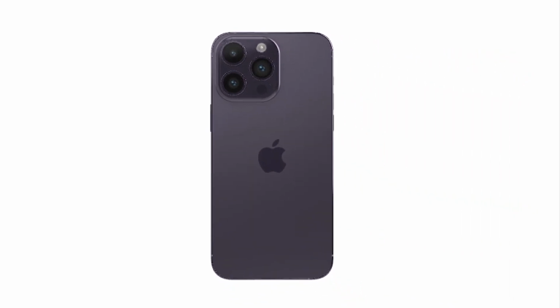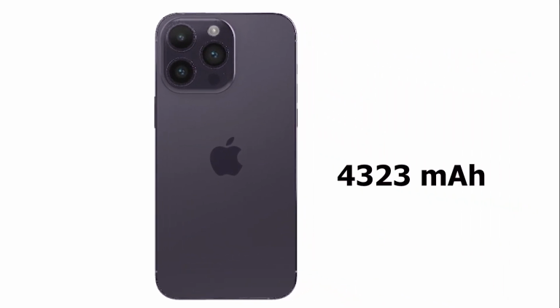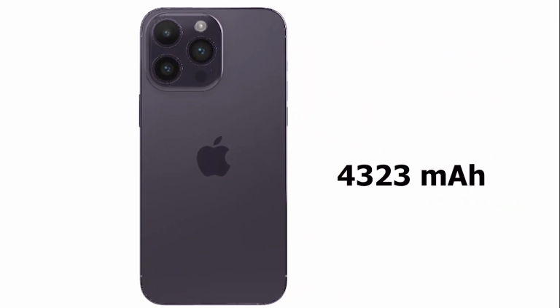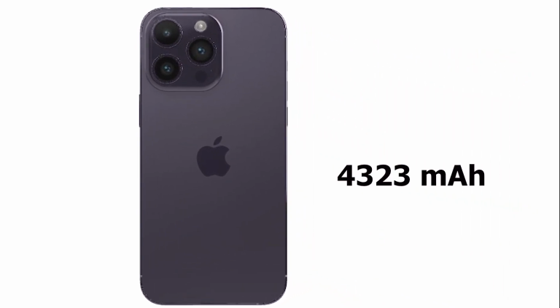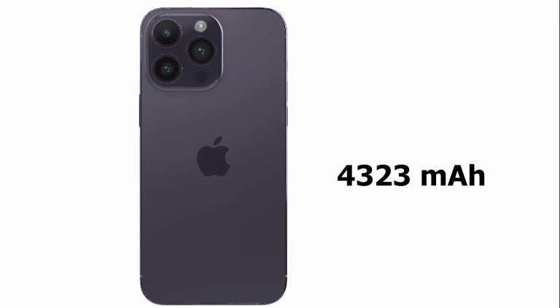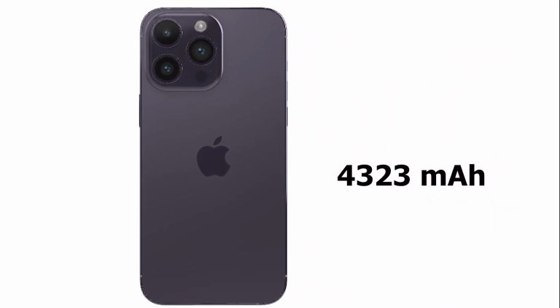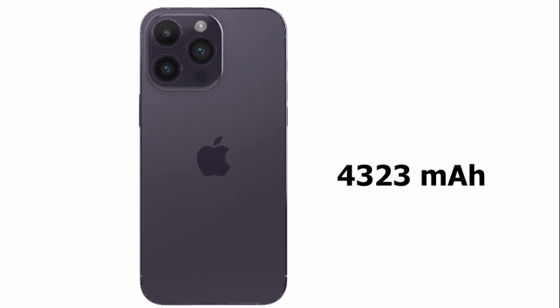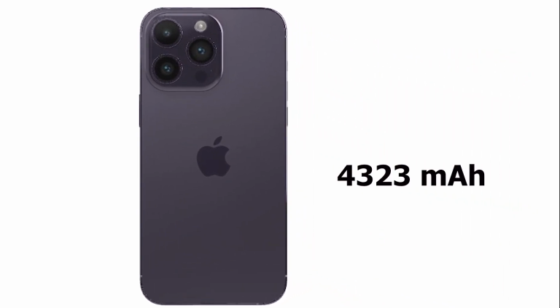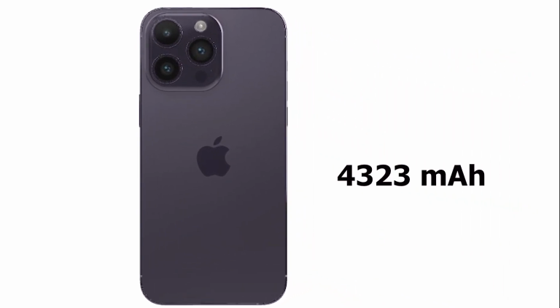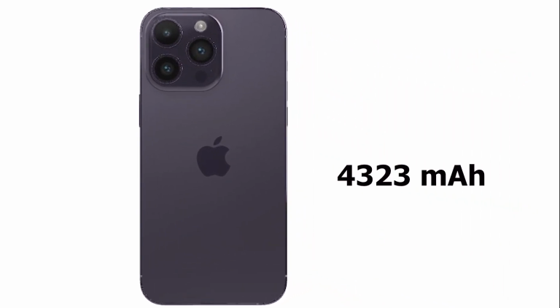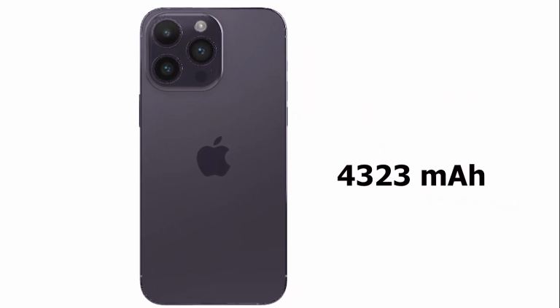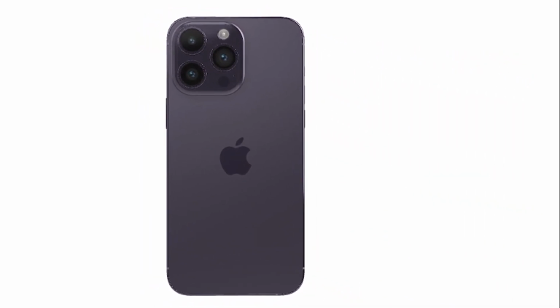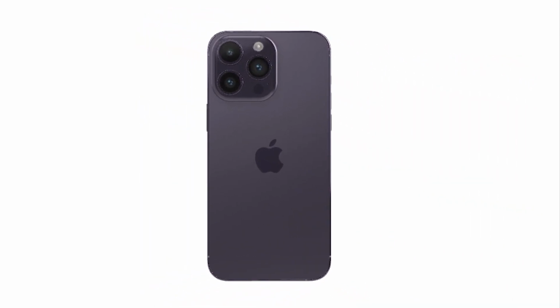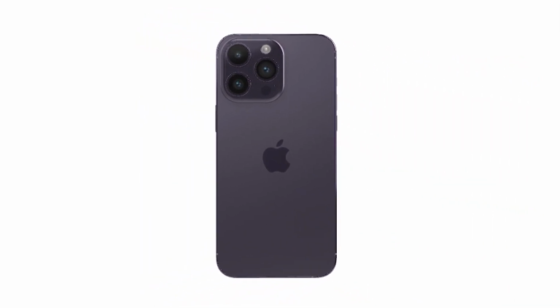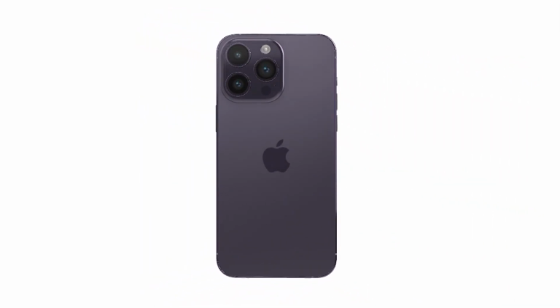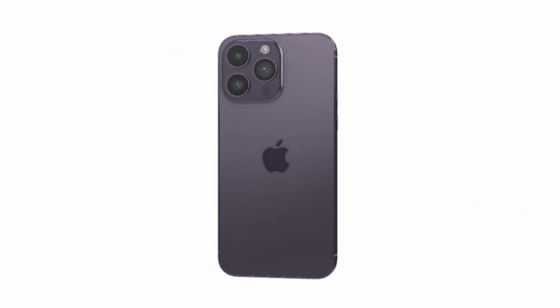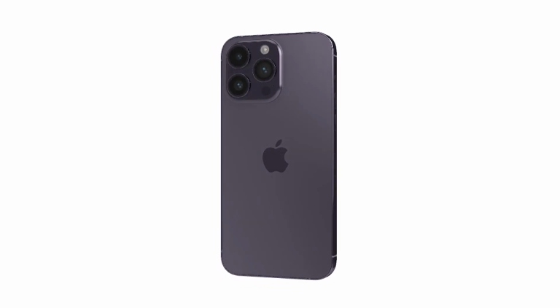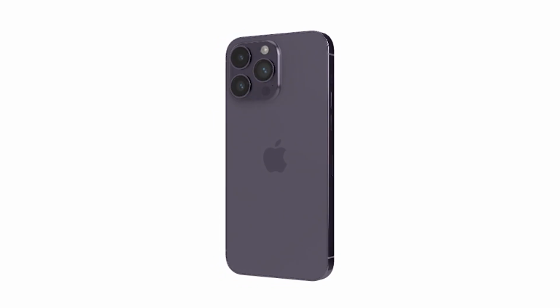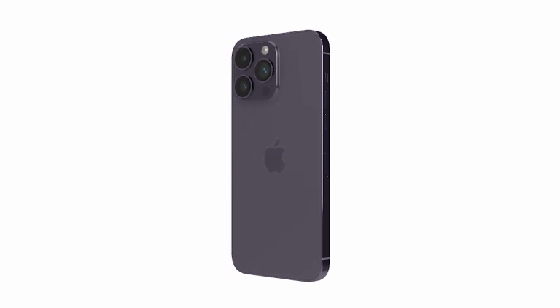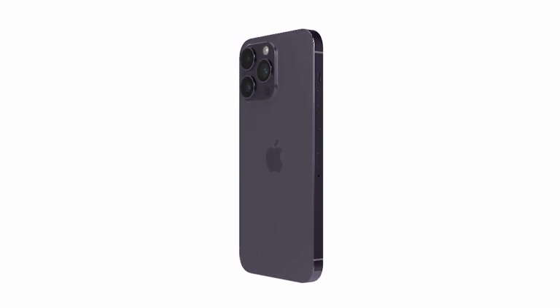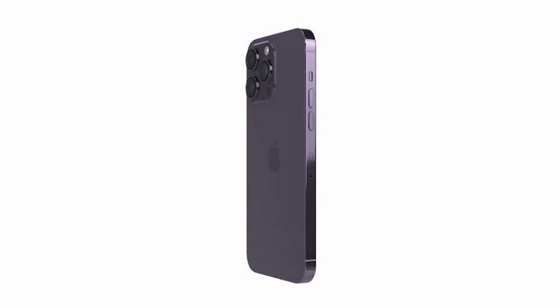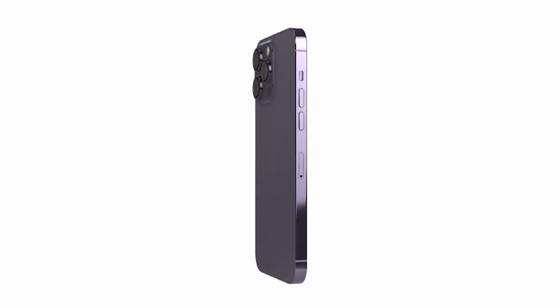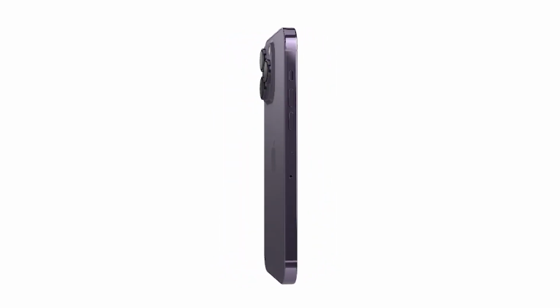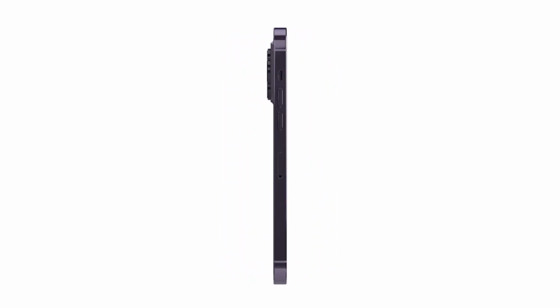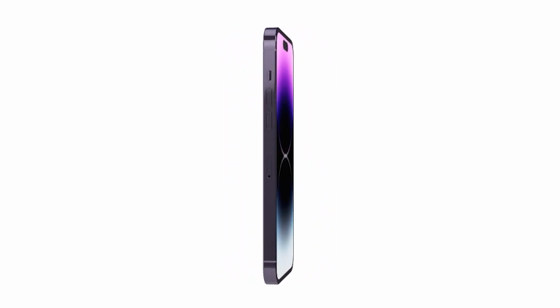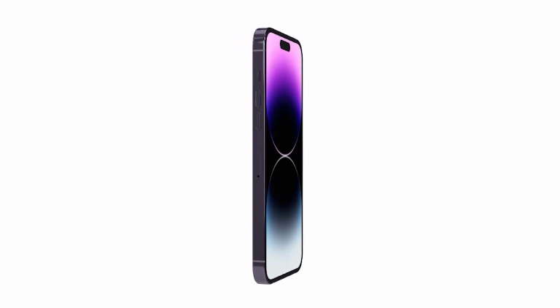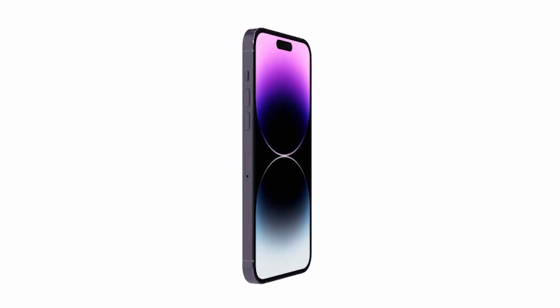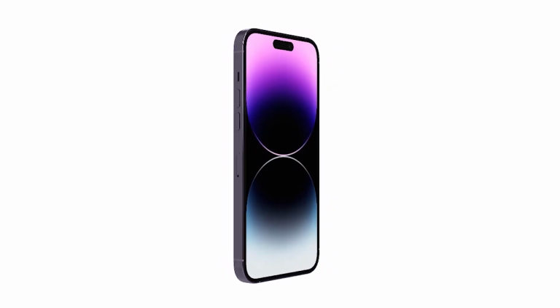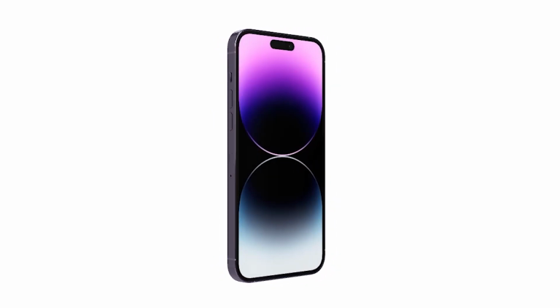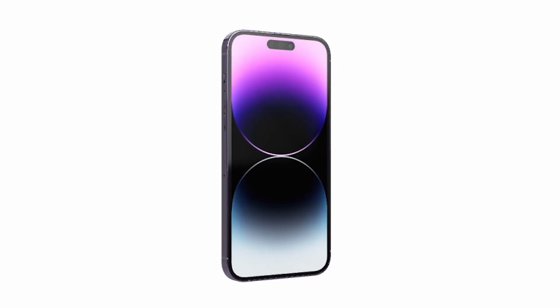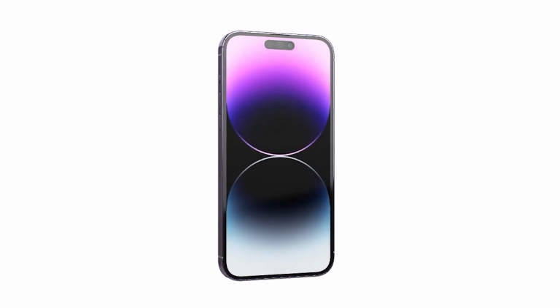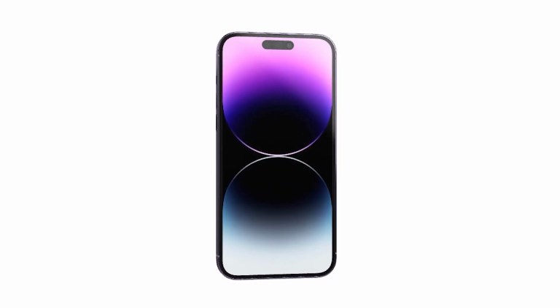The battery this time is not bigger, but it is said to have one of the best battery lives on any iPhone.